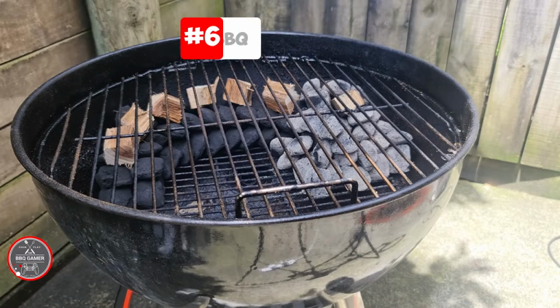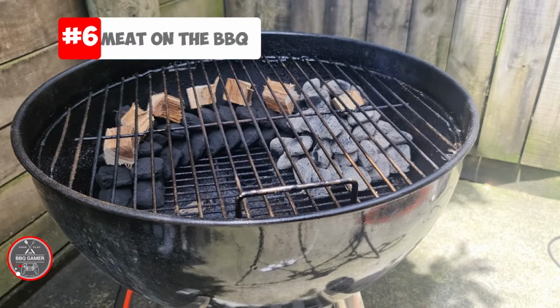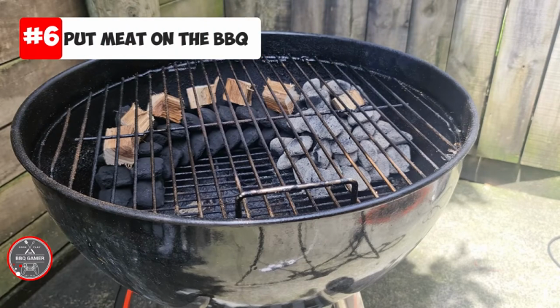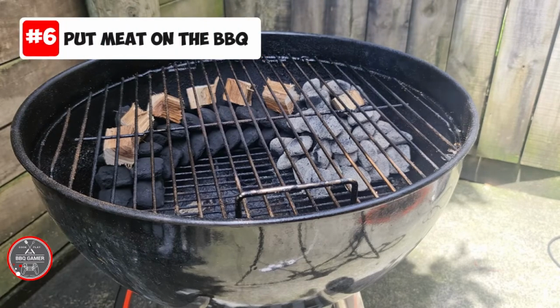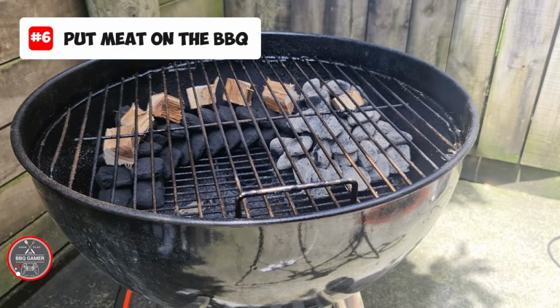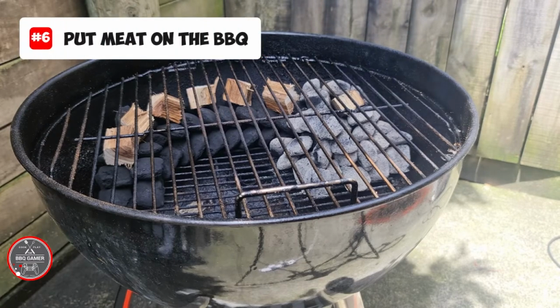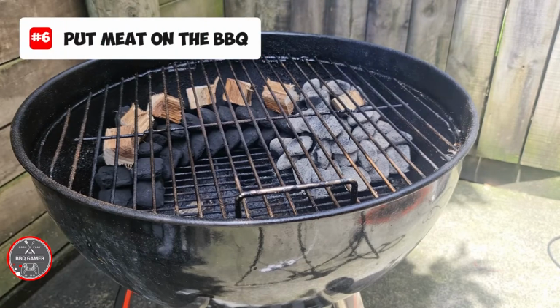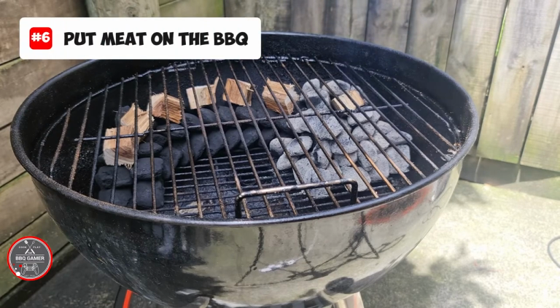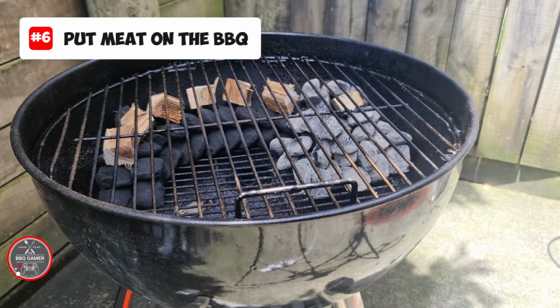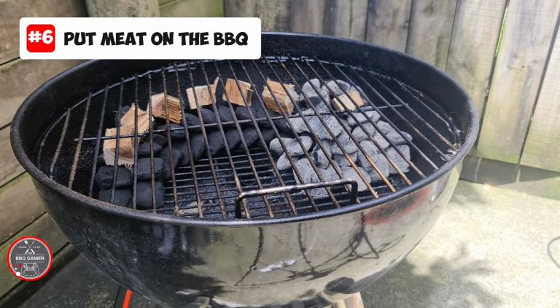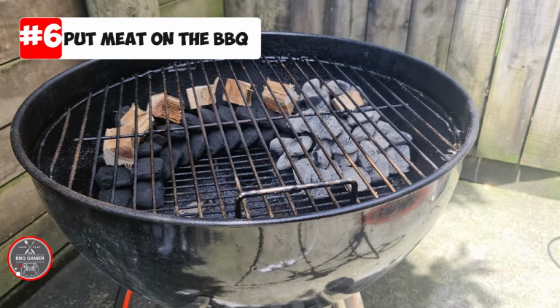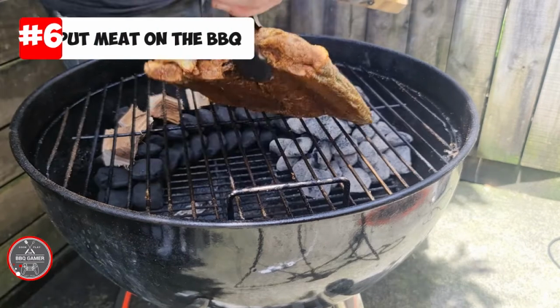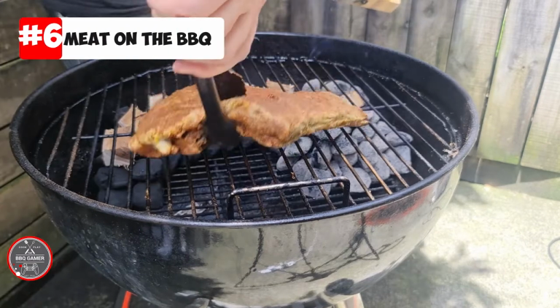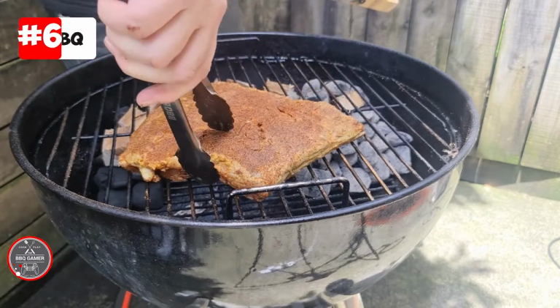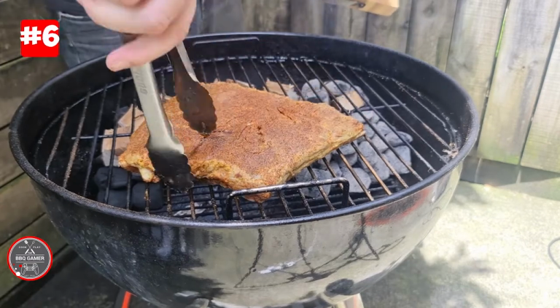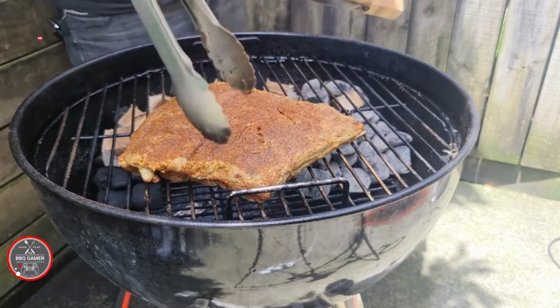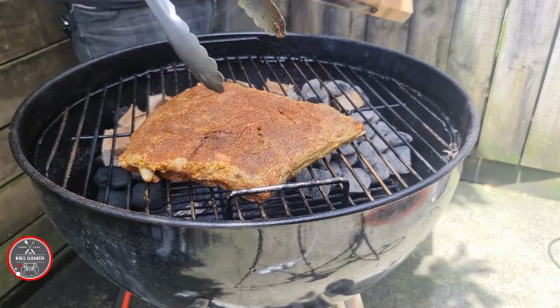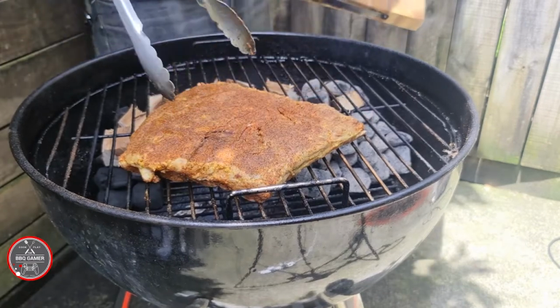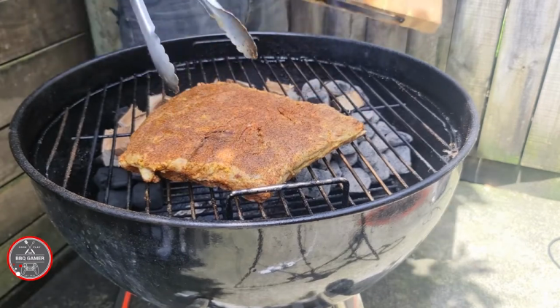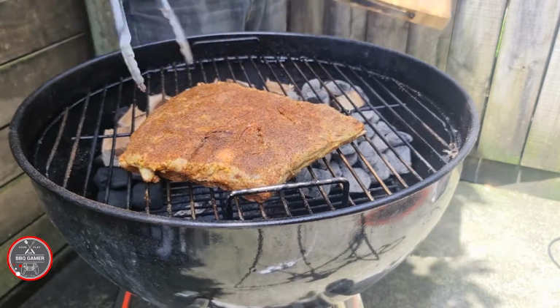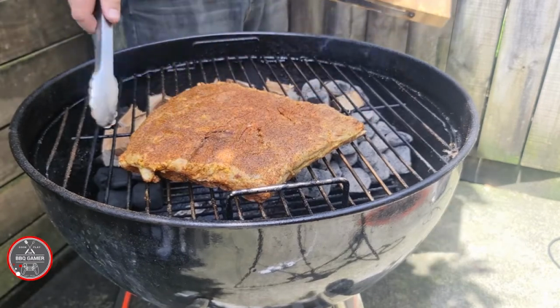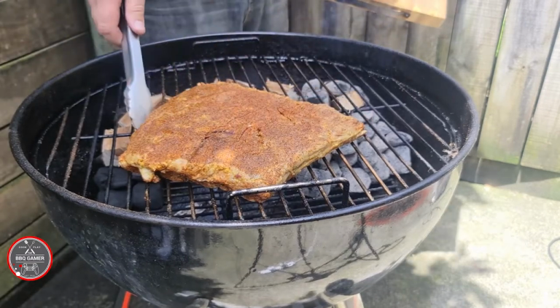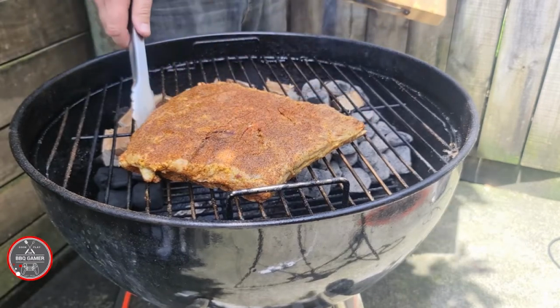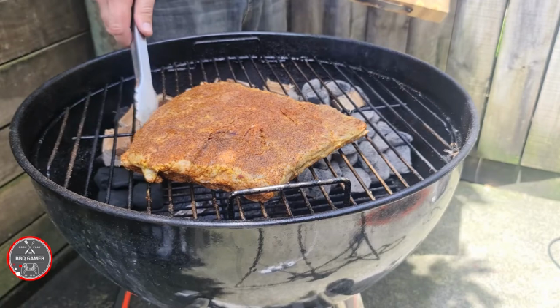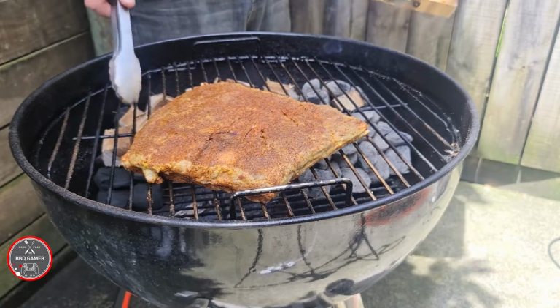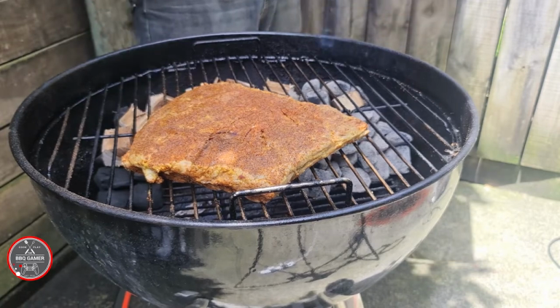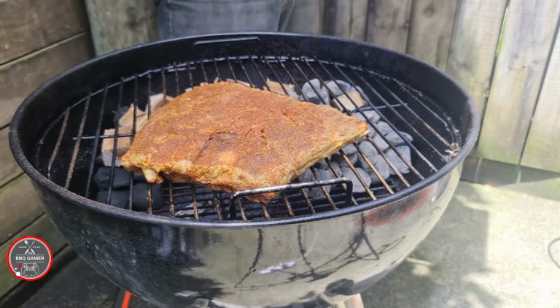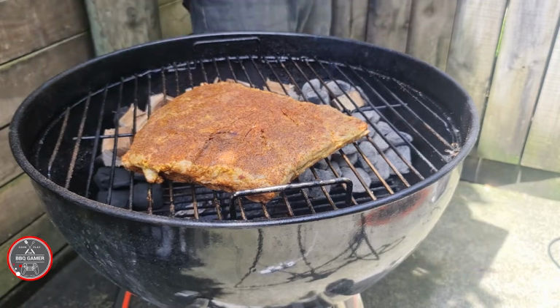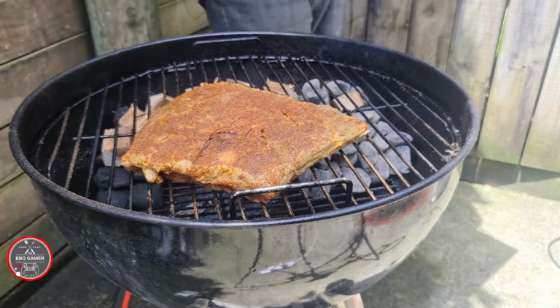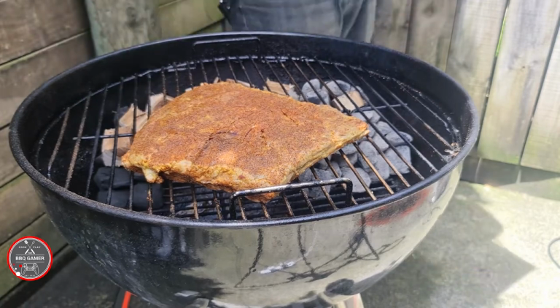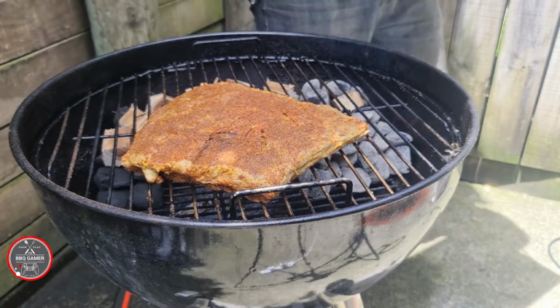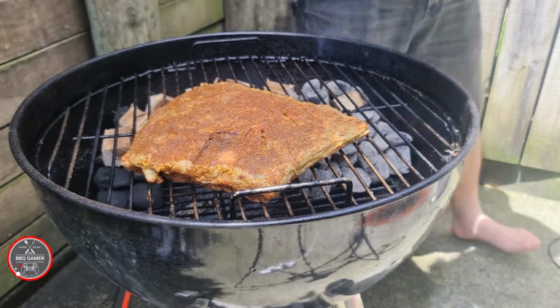The barbecue has been built and now it is time to put the meat onto the barbecue. The meat's now on.